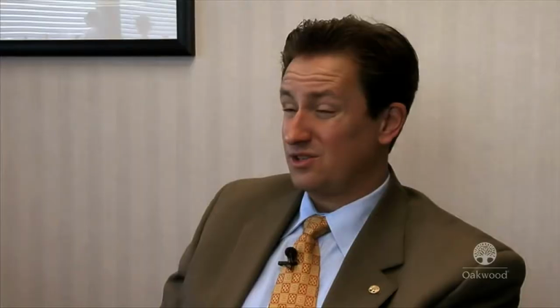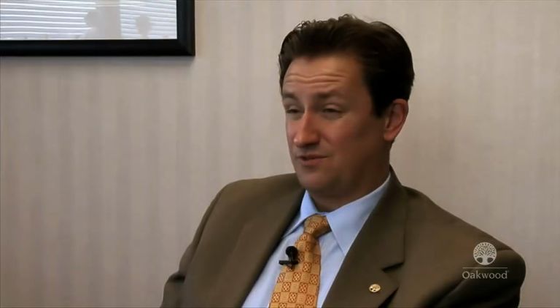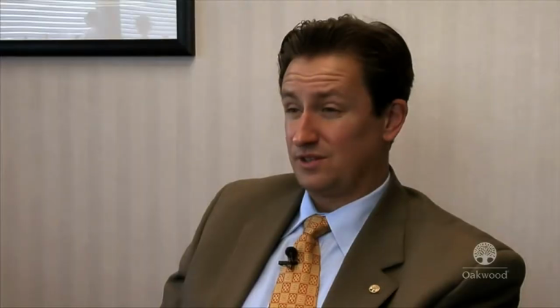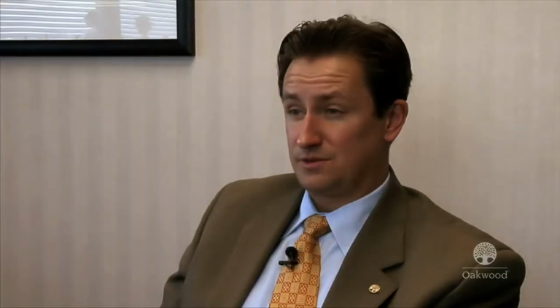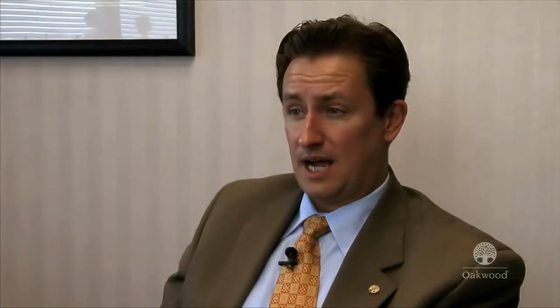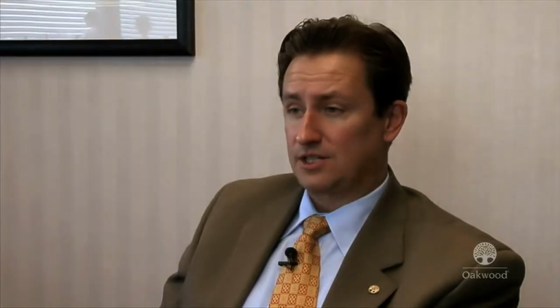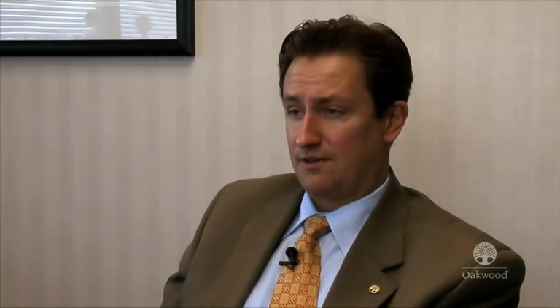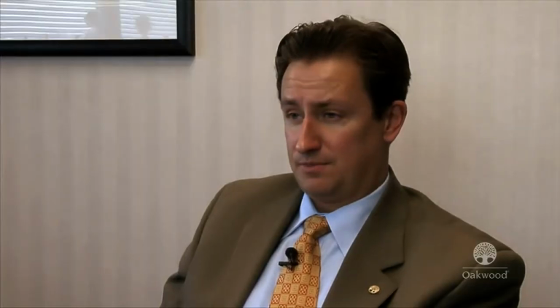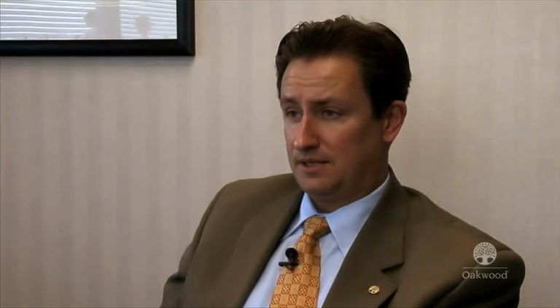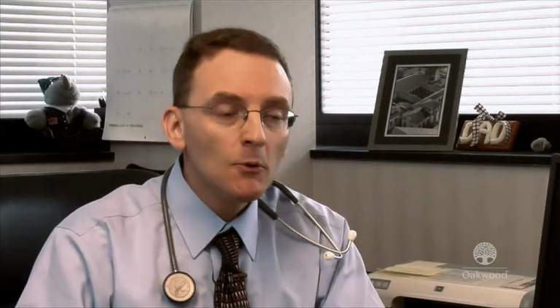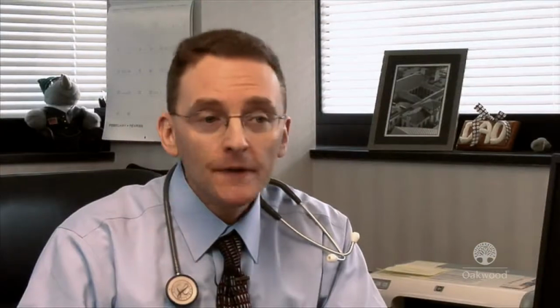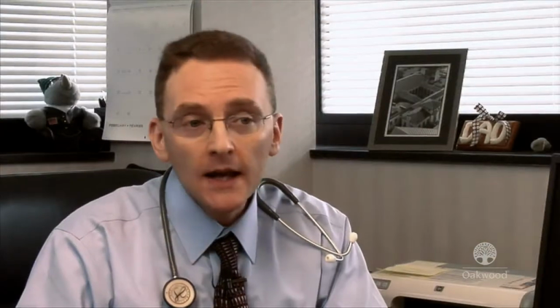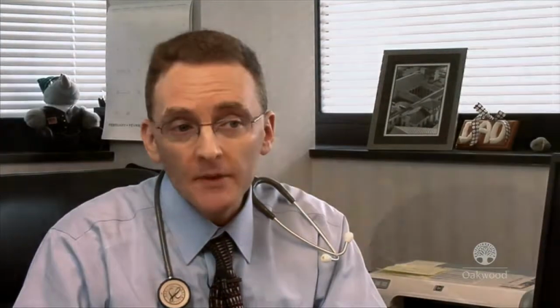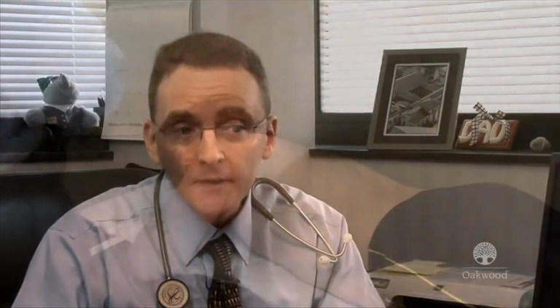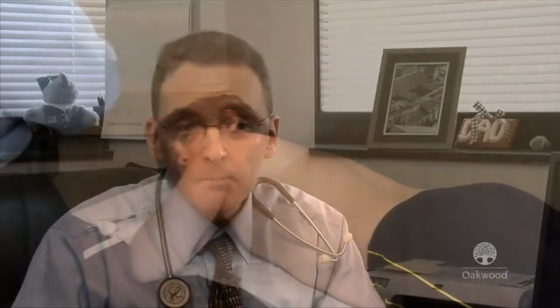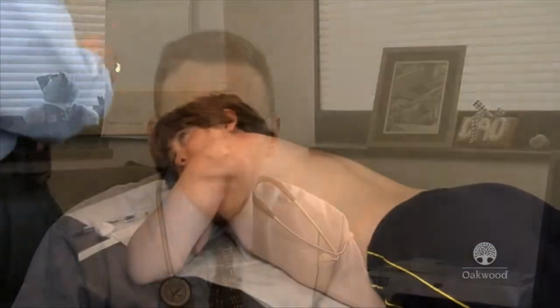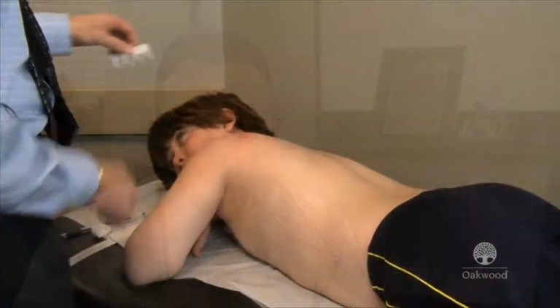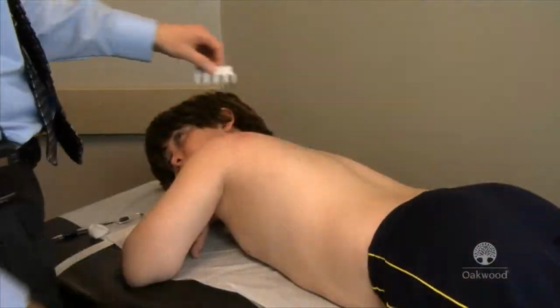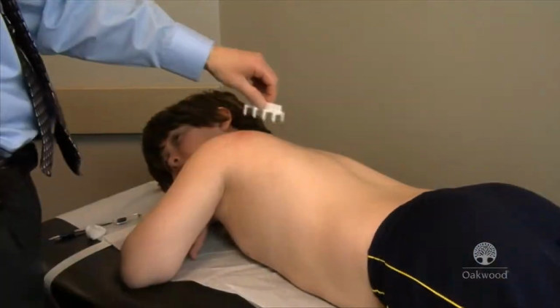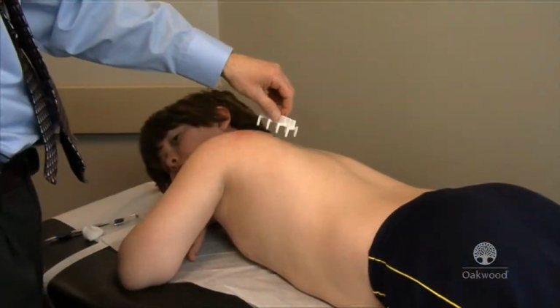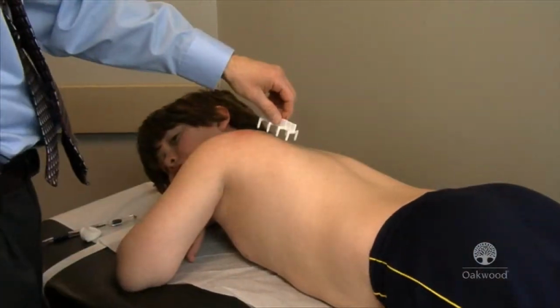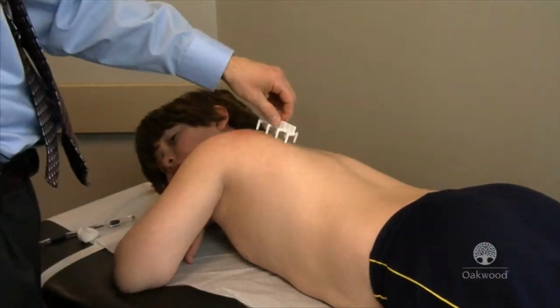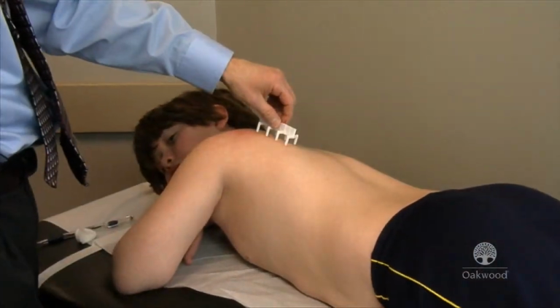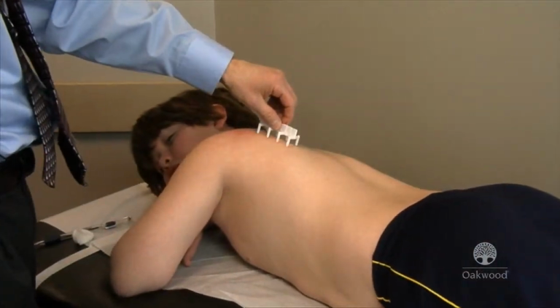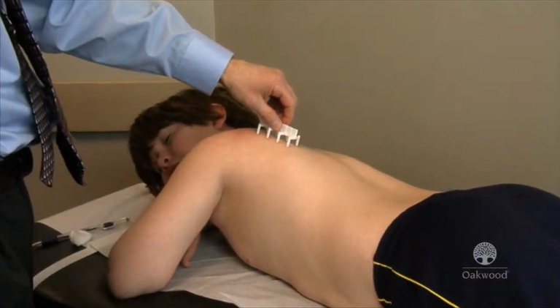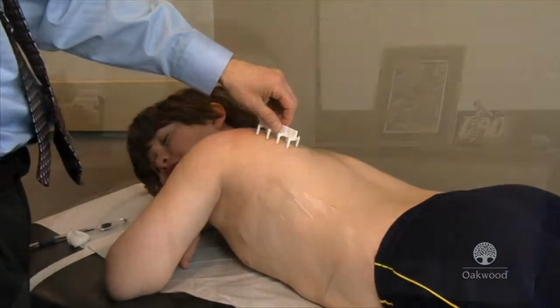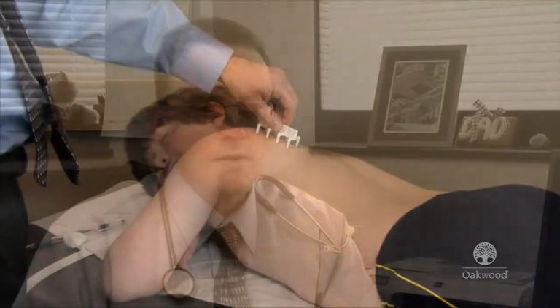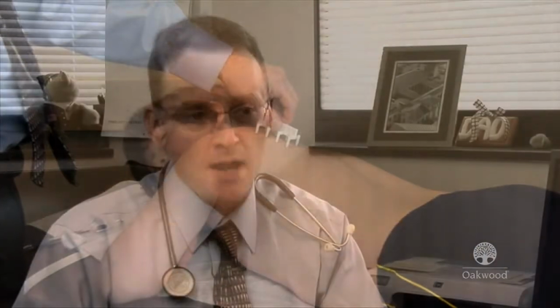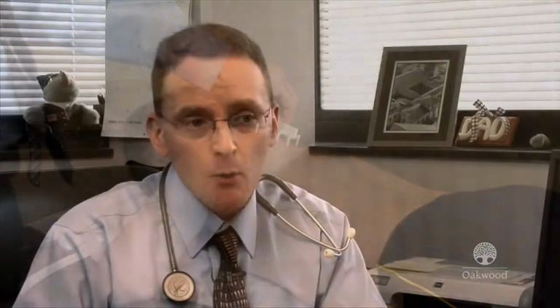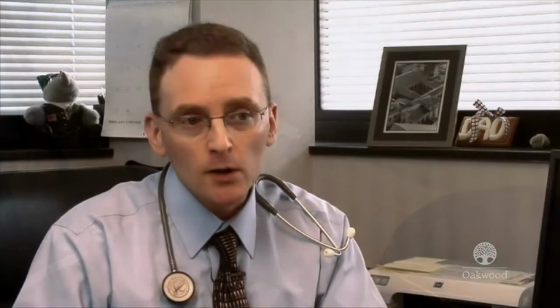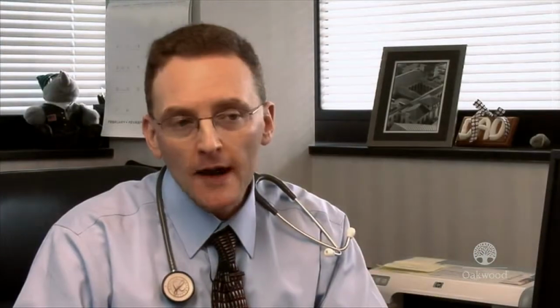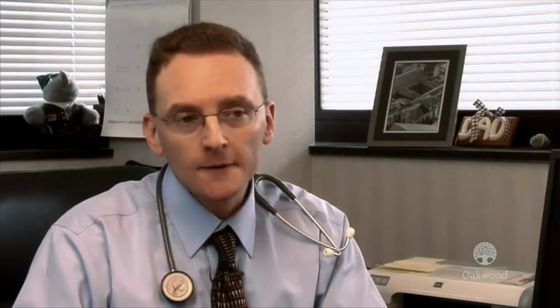How severe does the reaction have to be? It will feel like a mosquito bite, and that will tend to fade in about an hour or less.